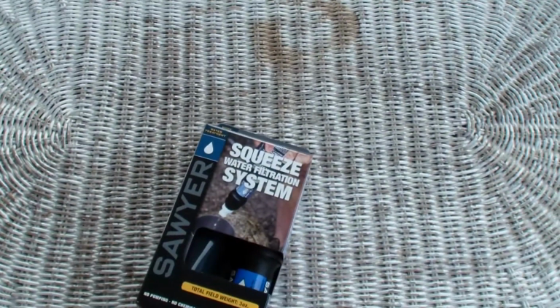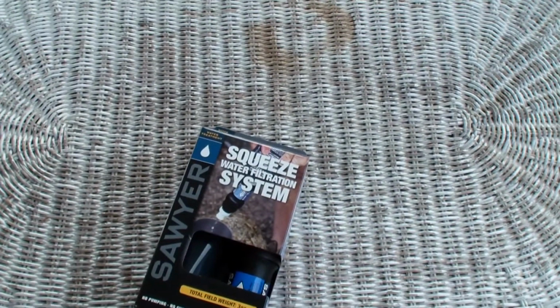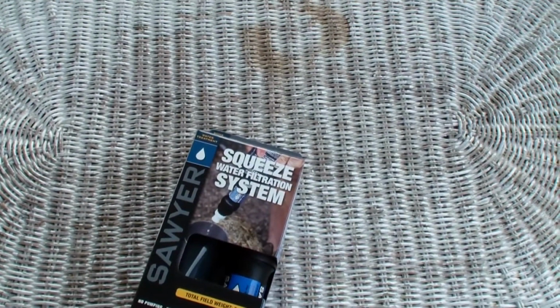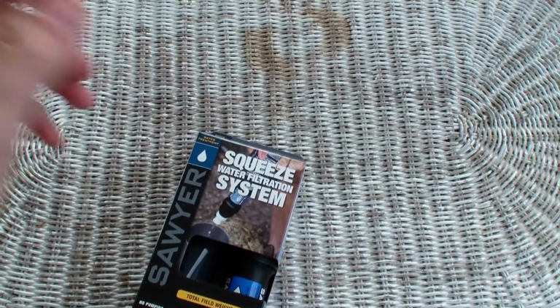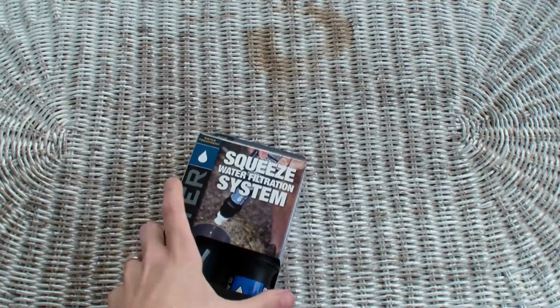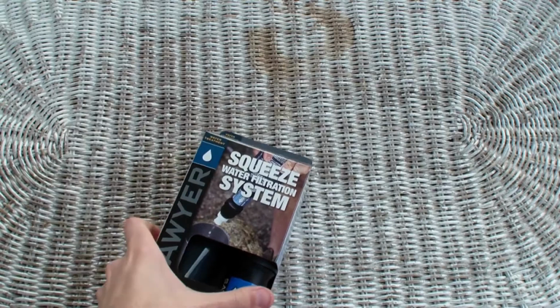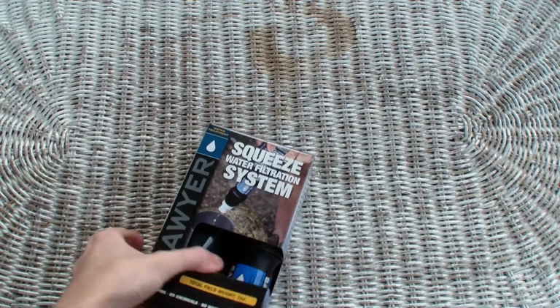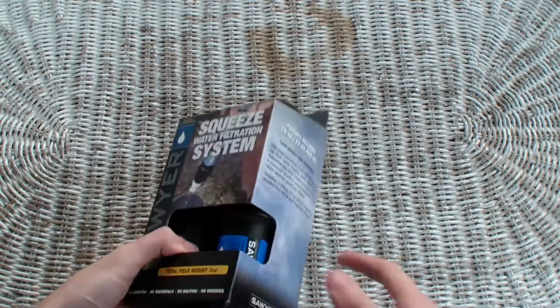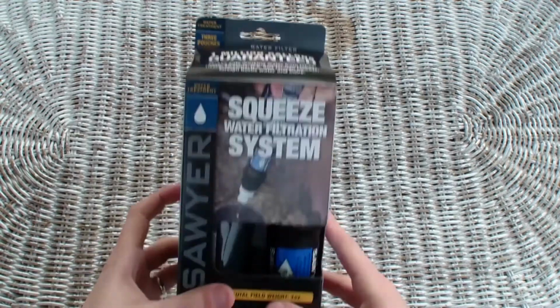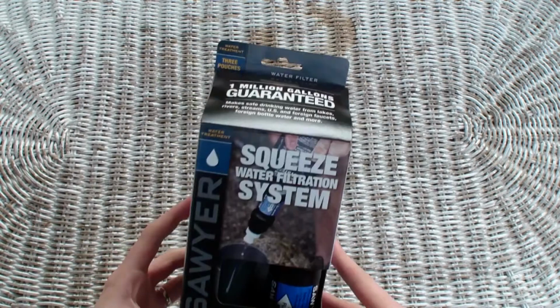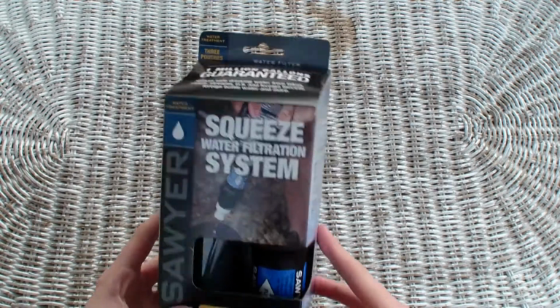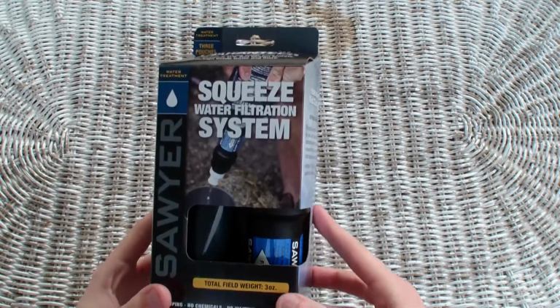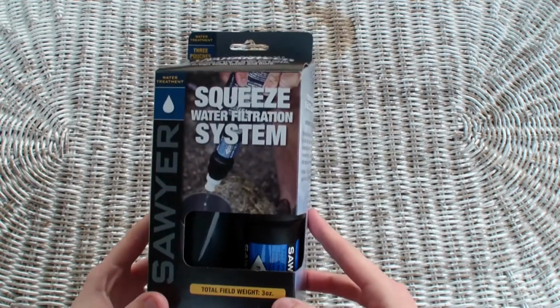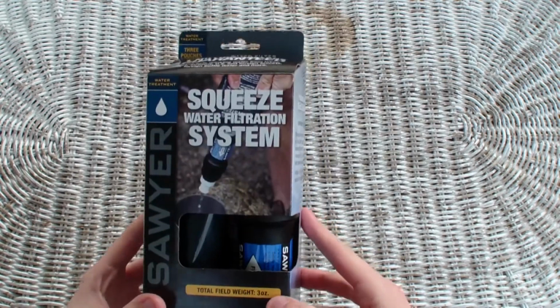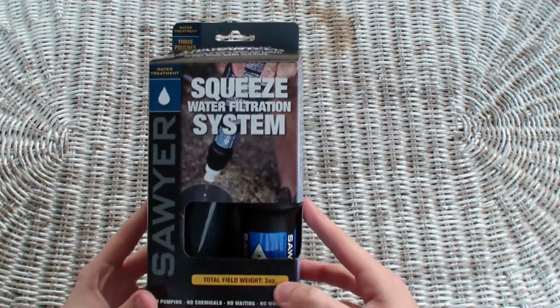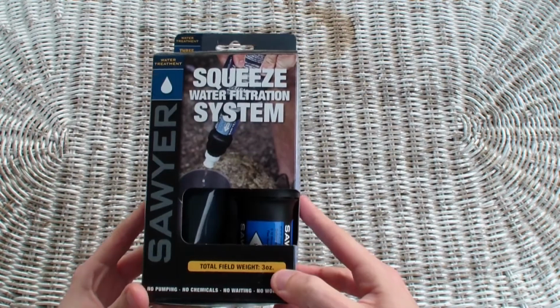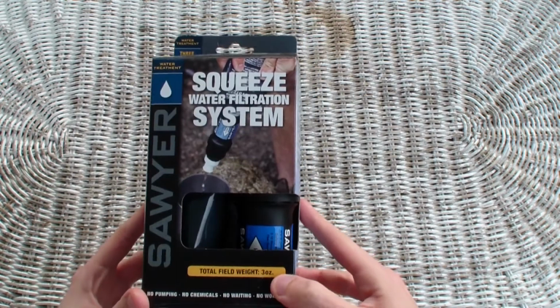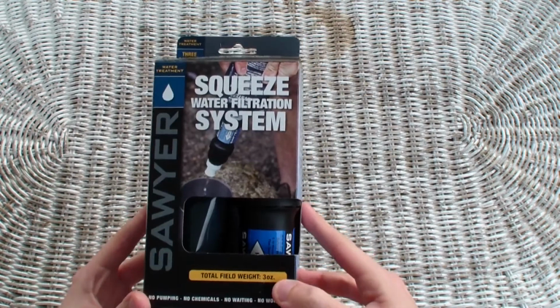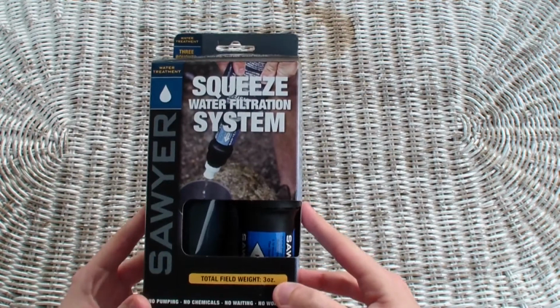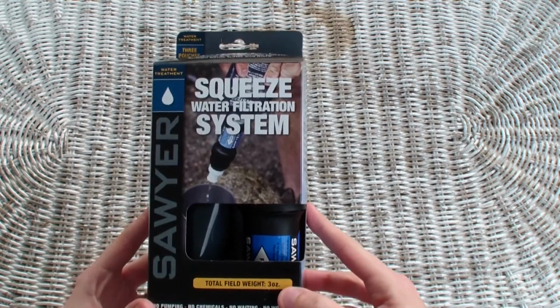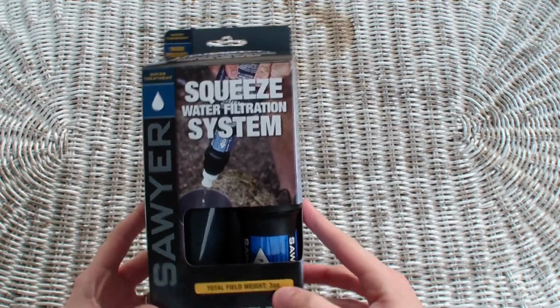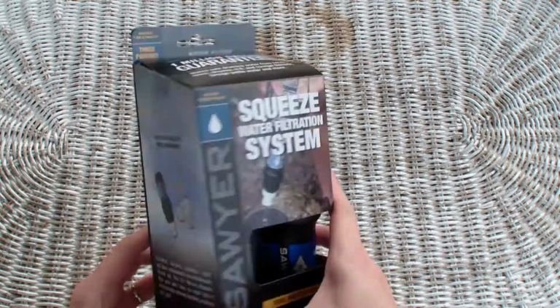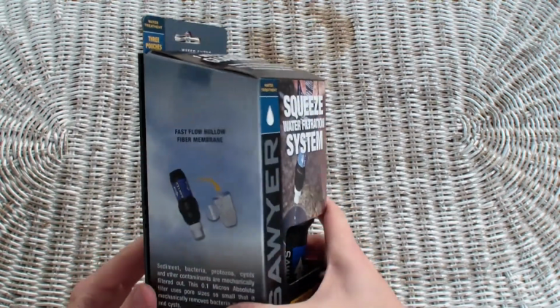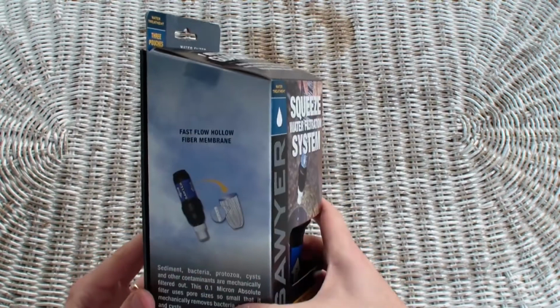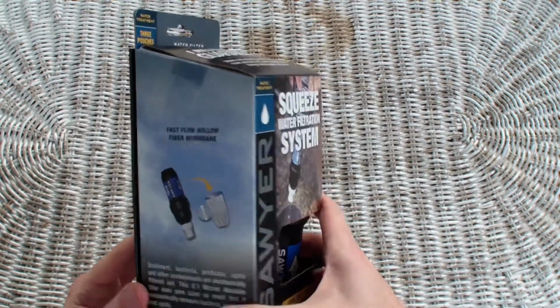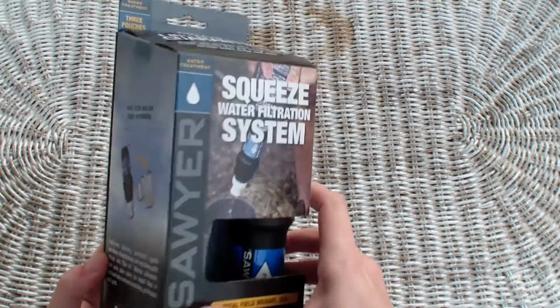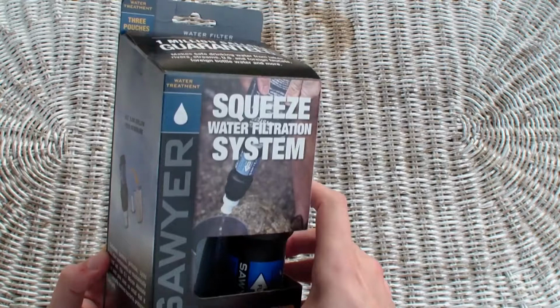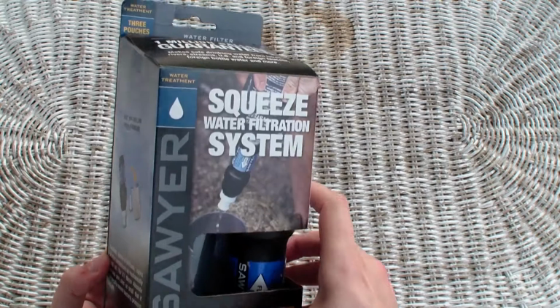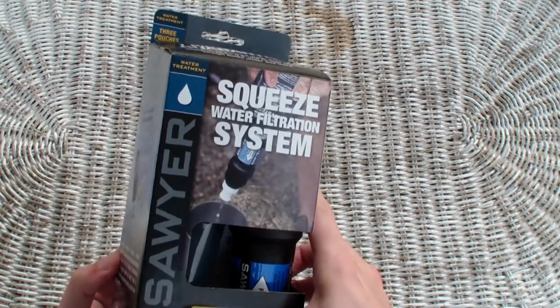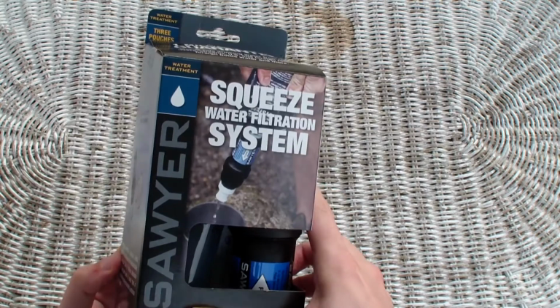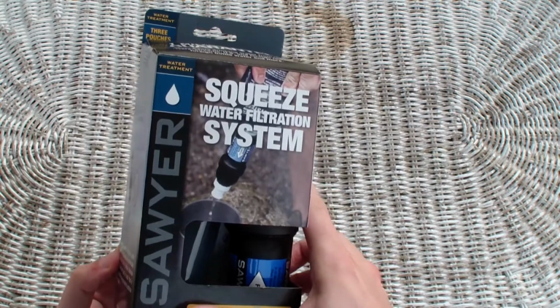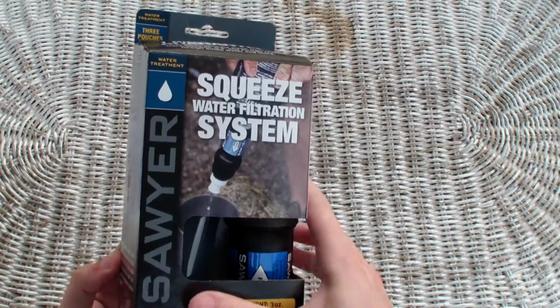But let's just check it out. It's the Sawyer Squeeze, like I said, just came in today.